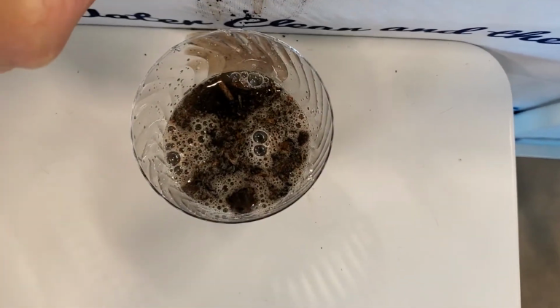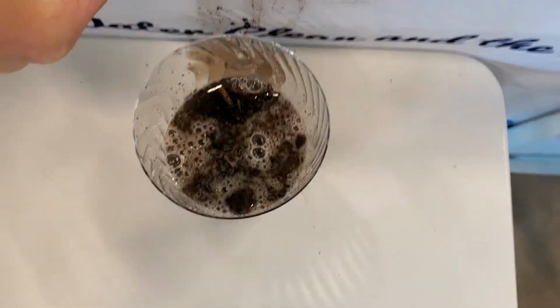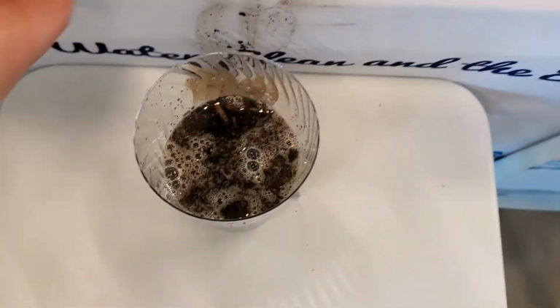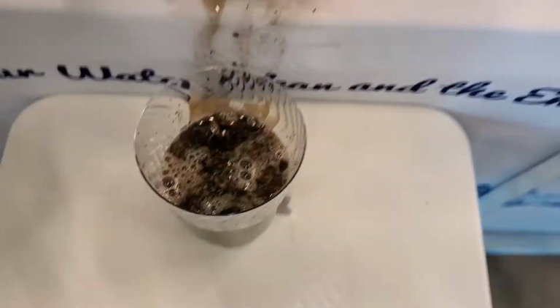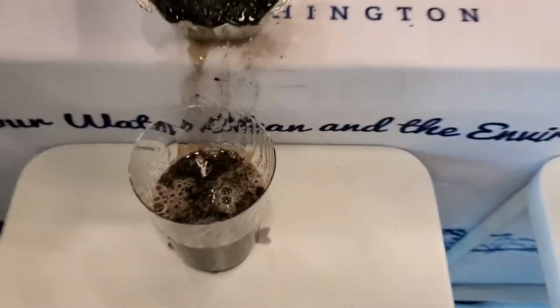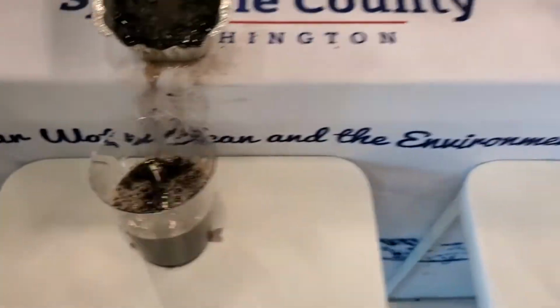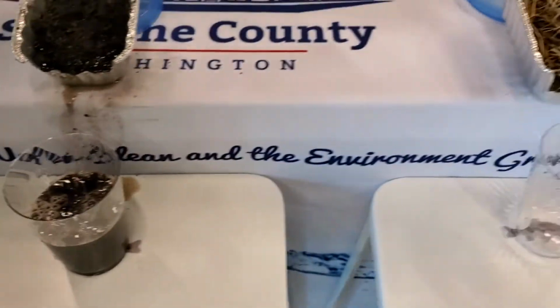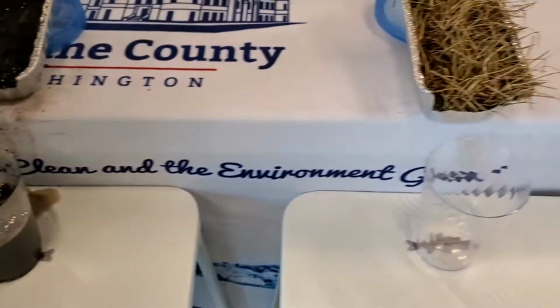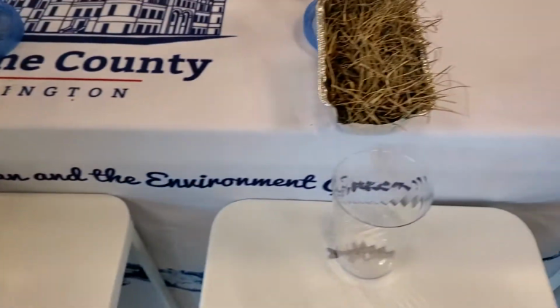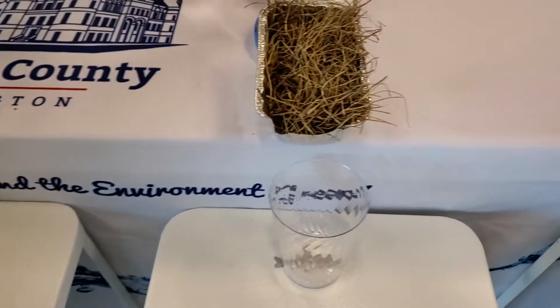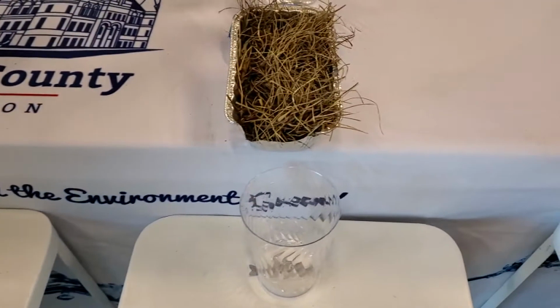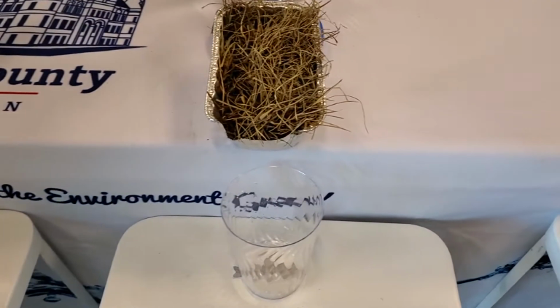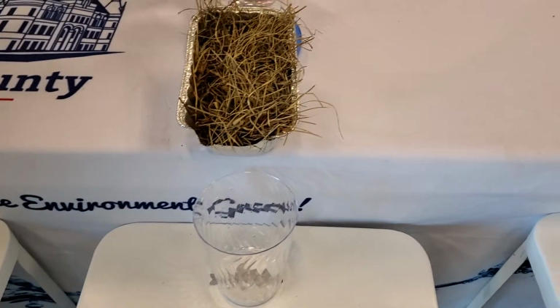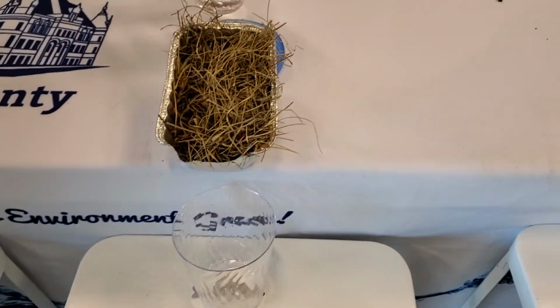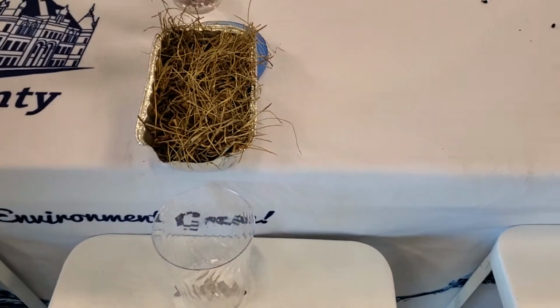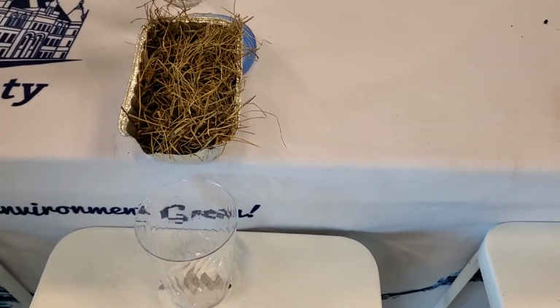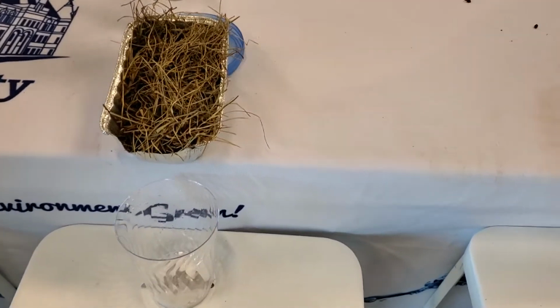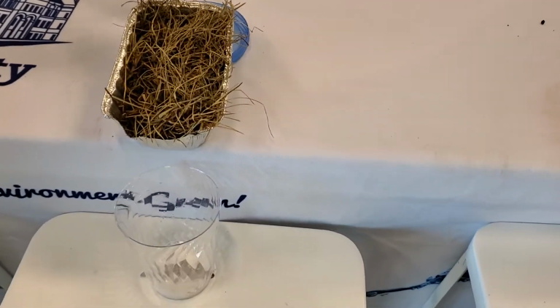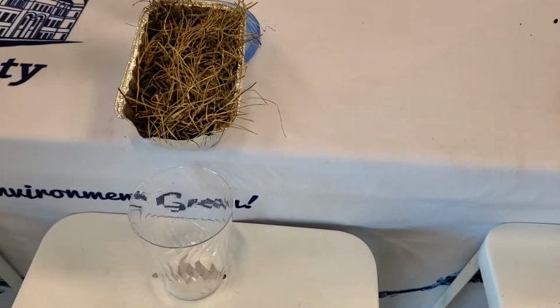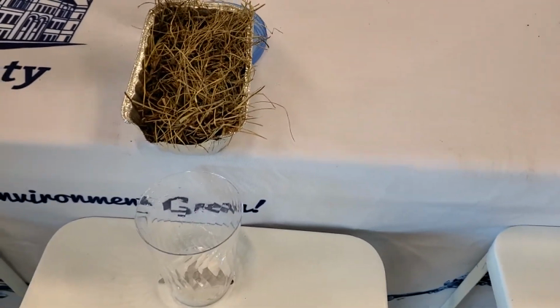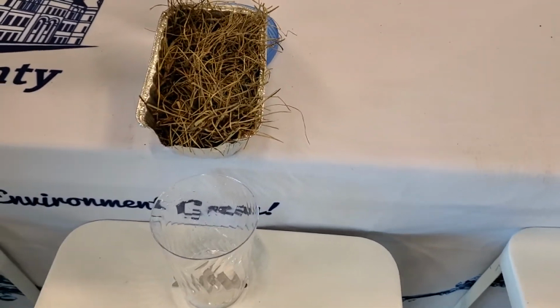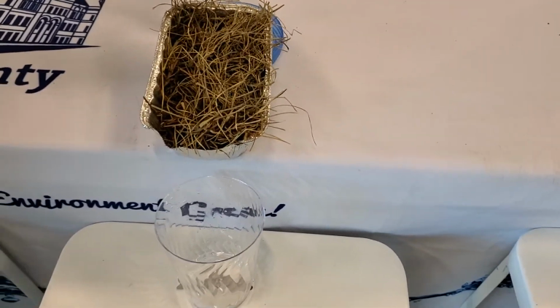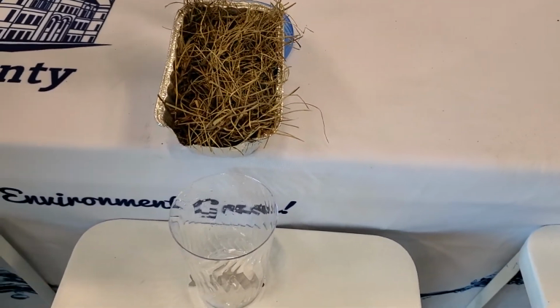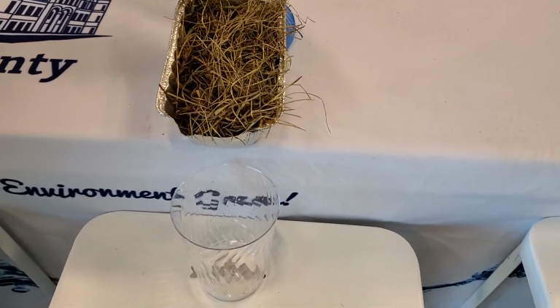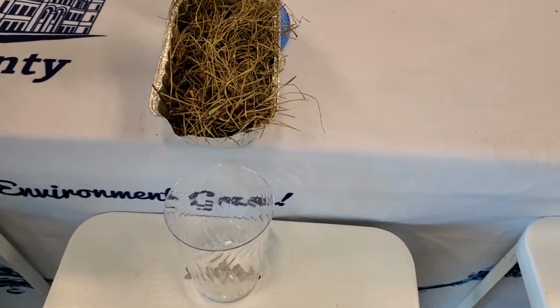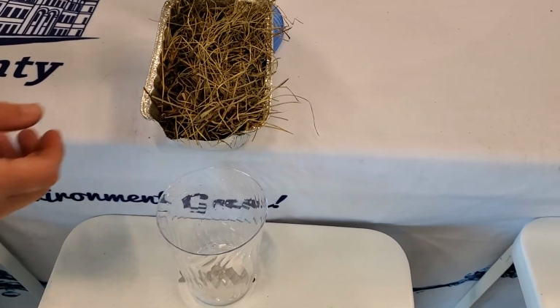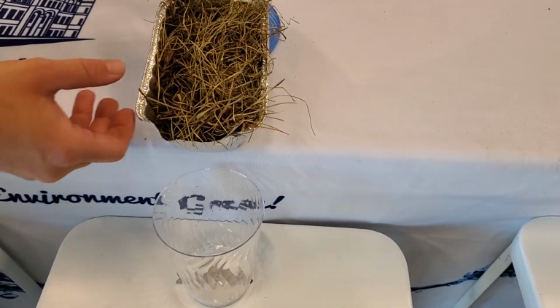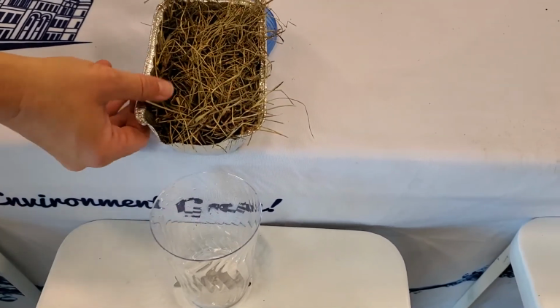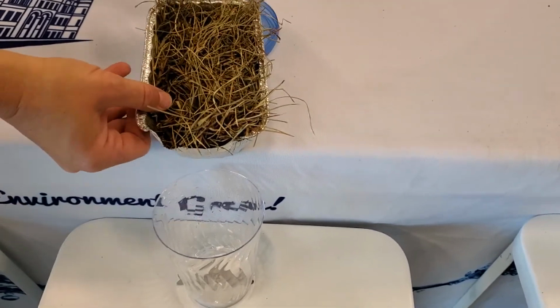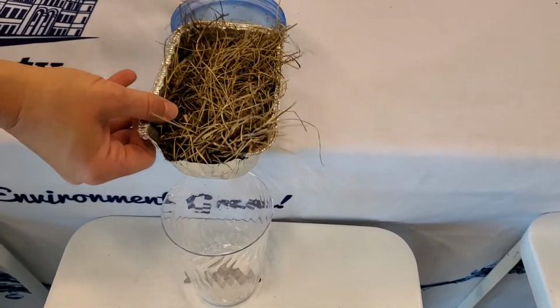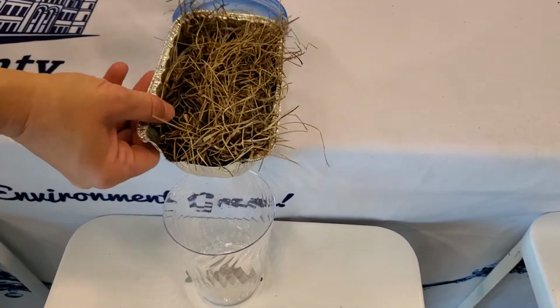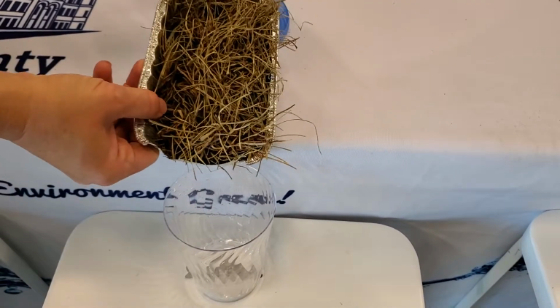Okay, and over this one we have plants — in this case, grass. We're going to go ahead and pour it over the top.